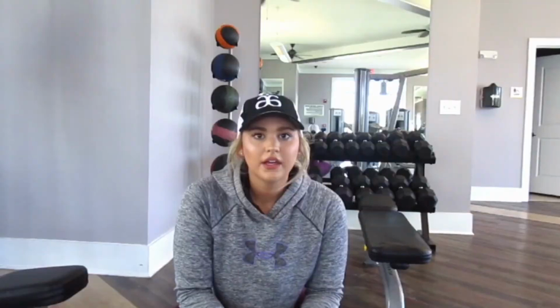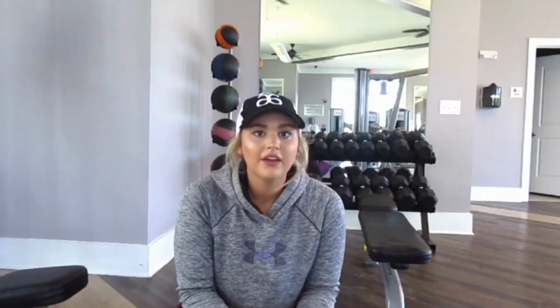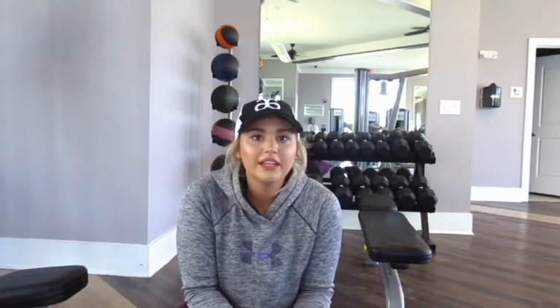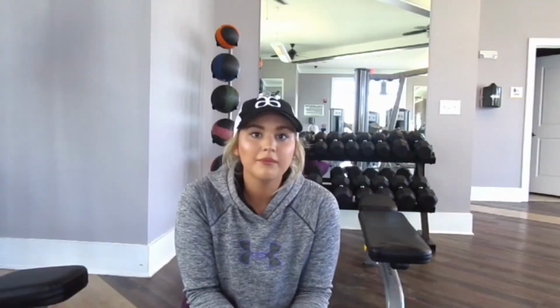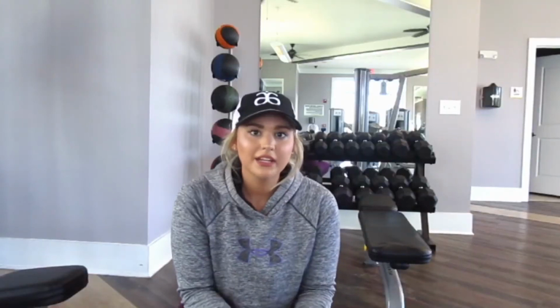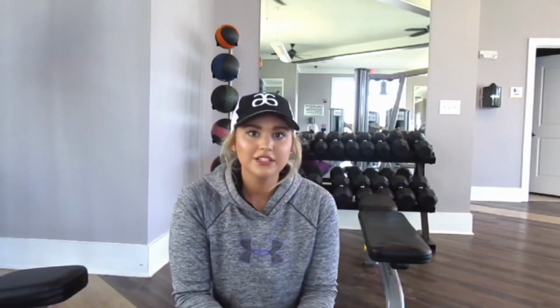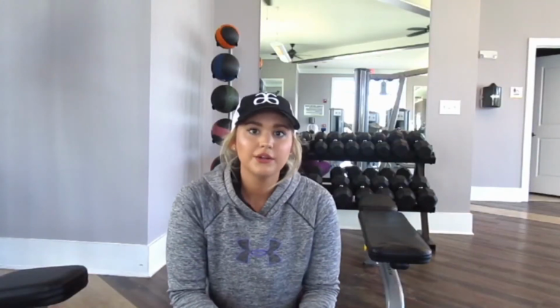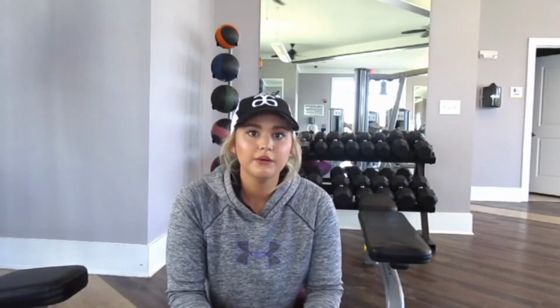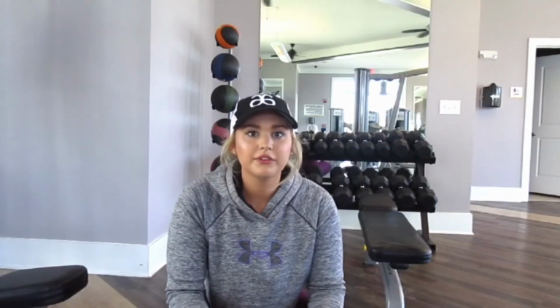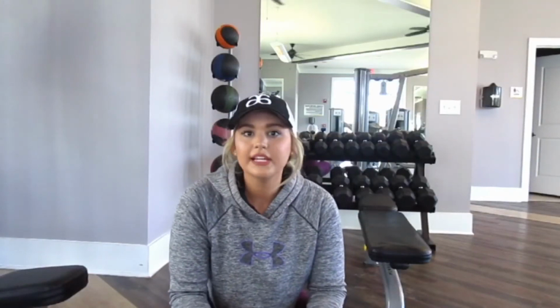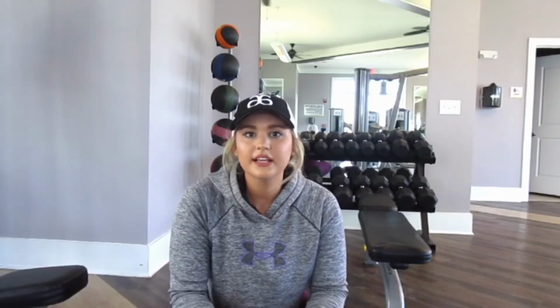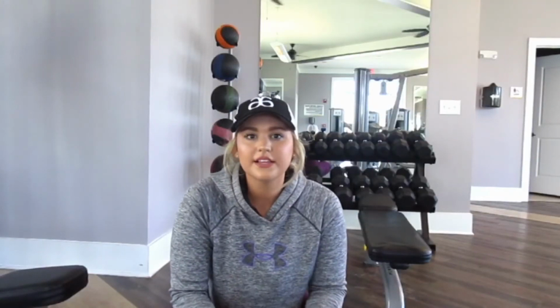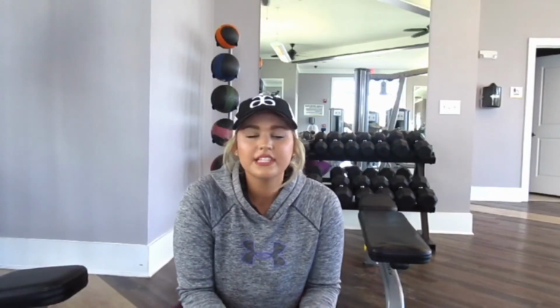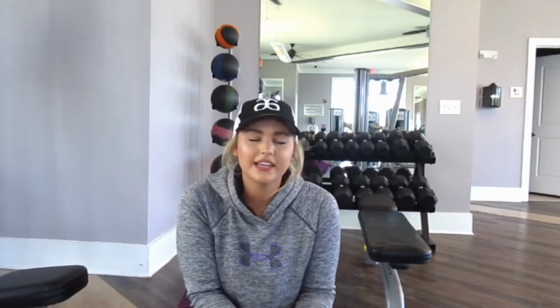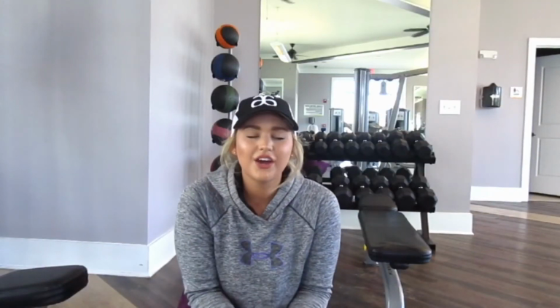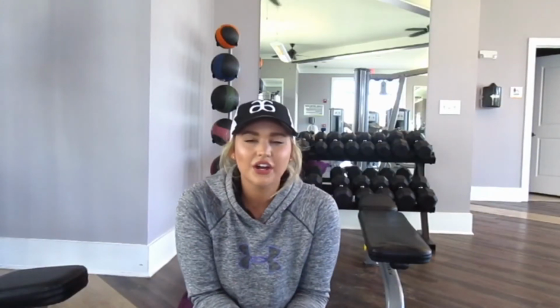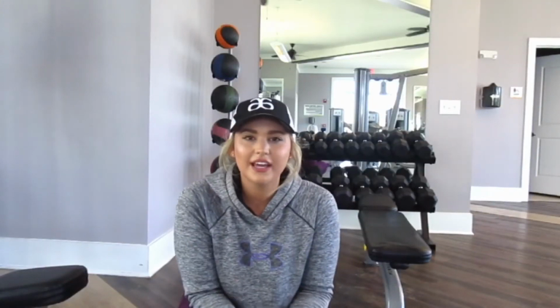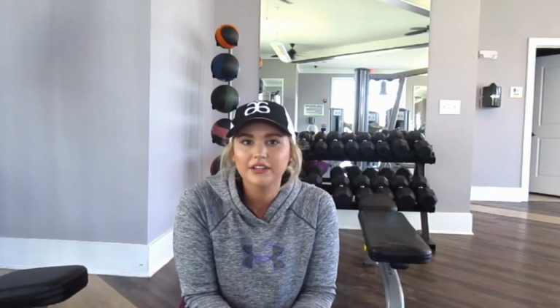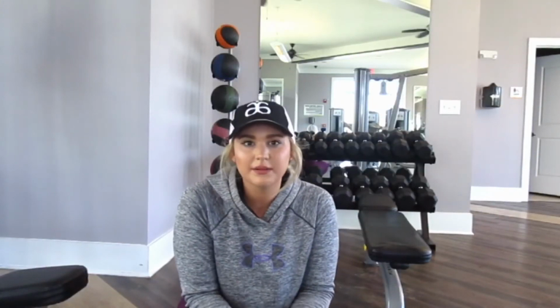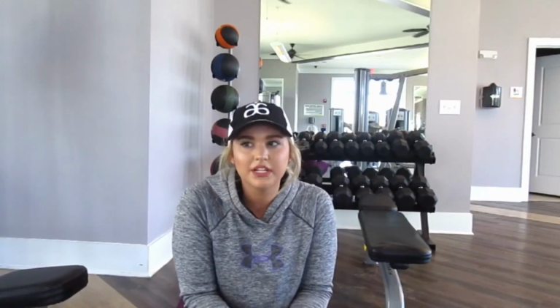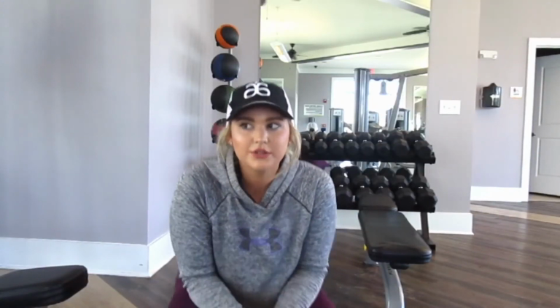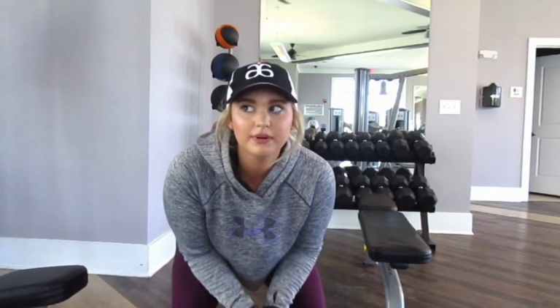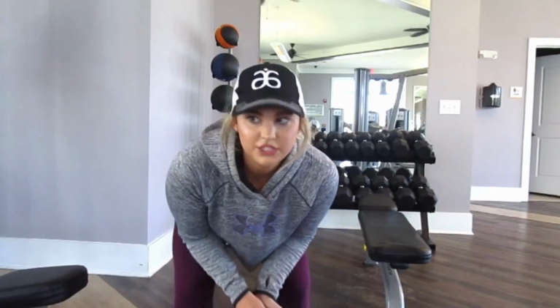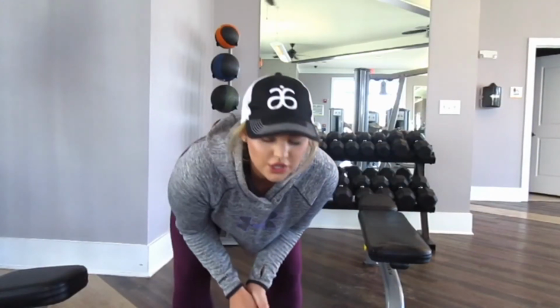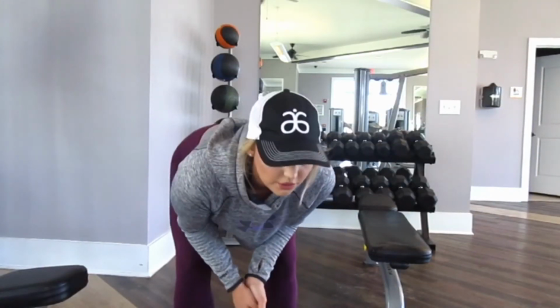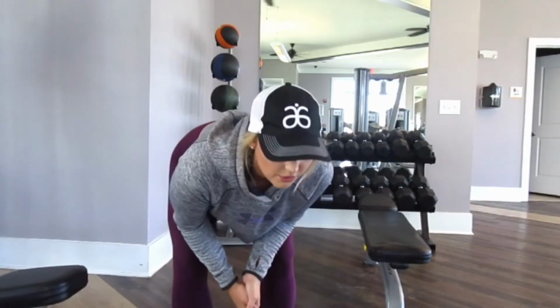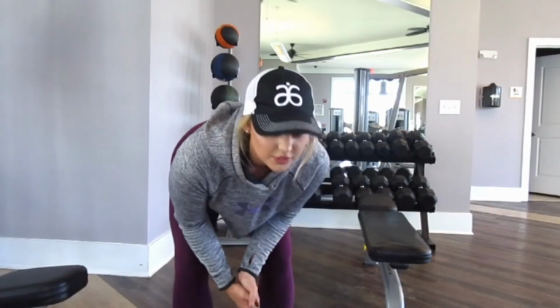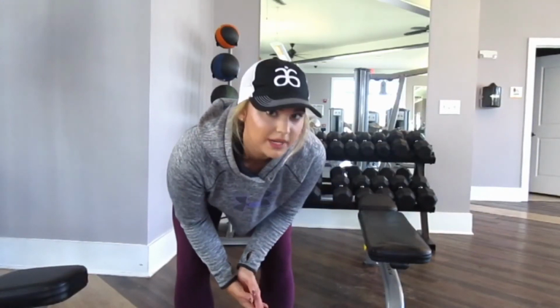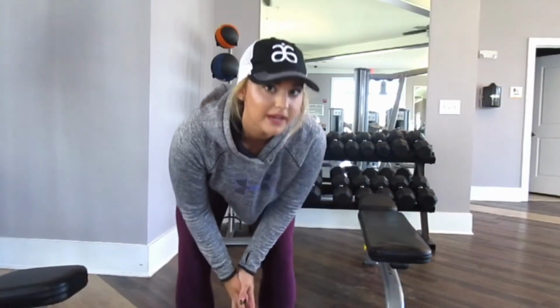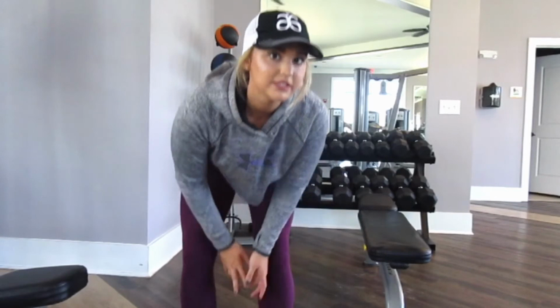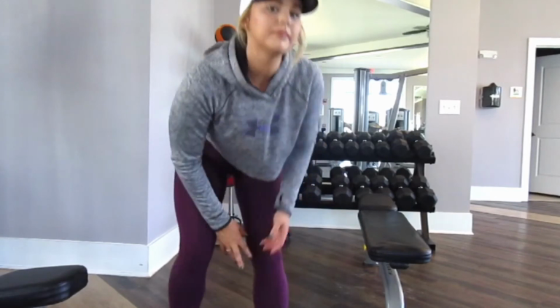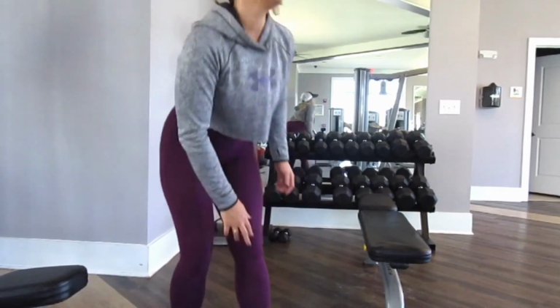Now I'm going to do three sets of 10 RDLs with two 20 pound dumbbells.